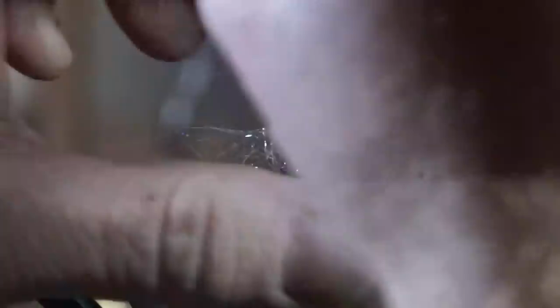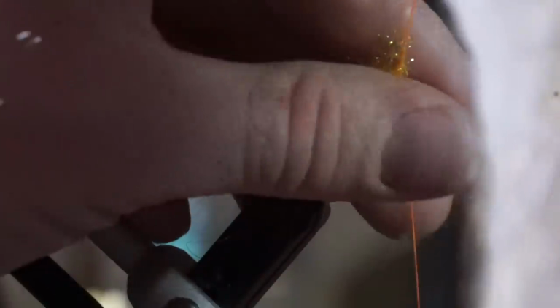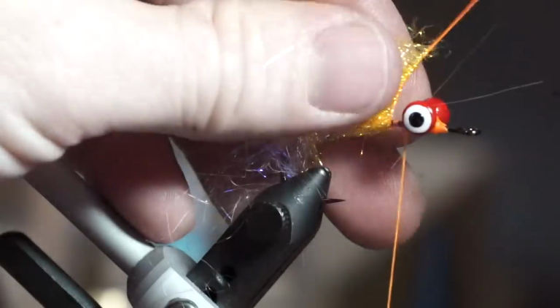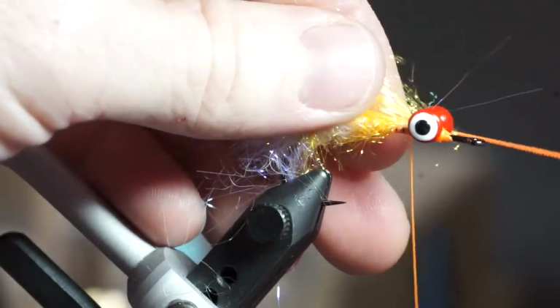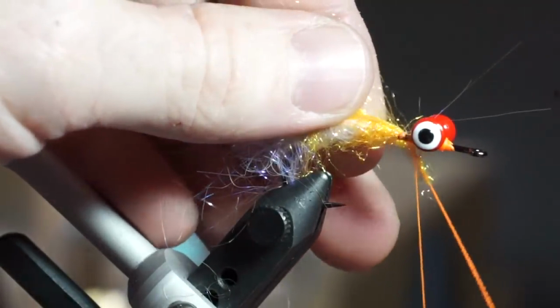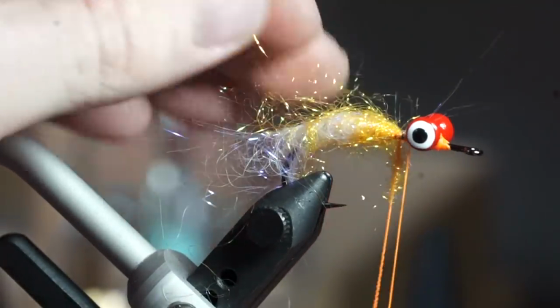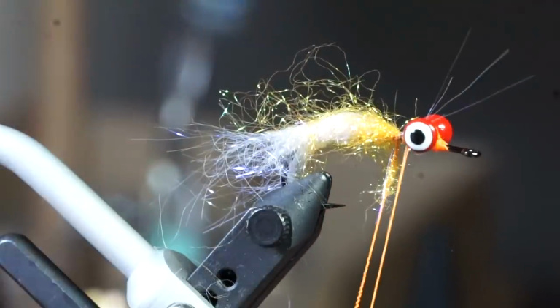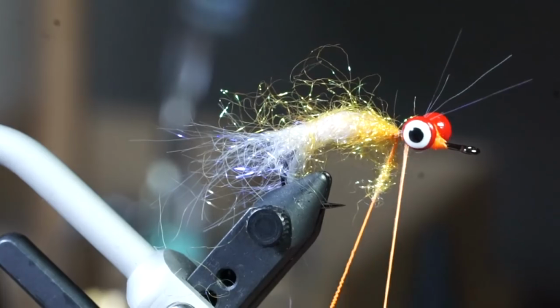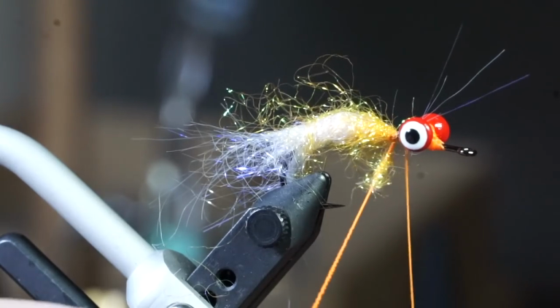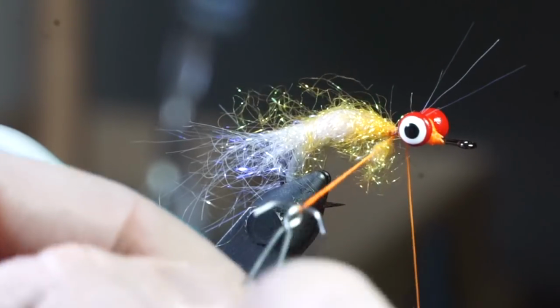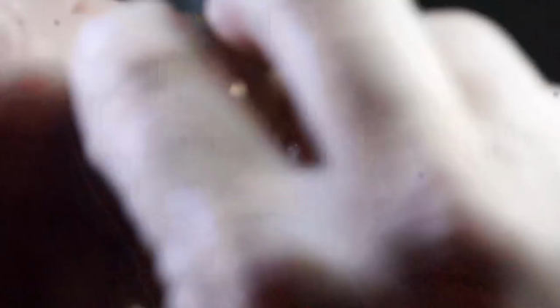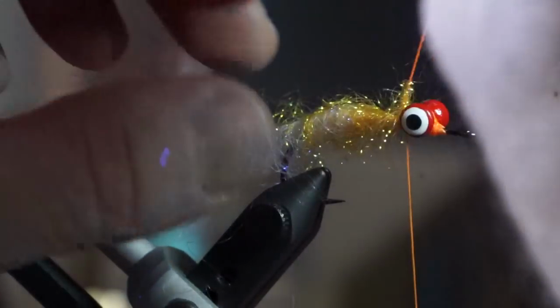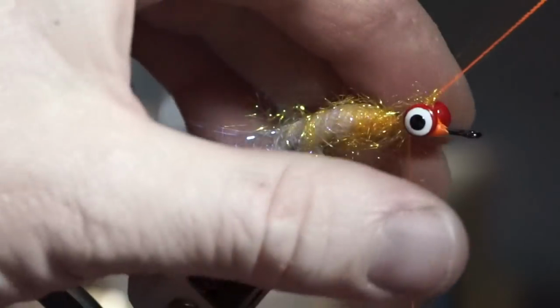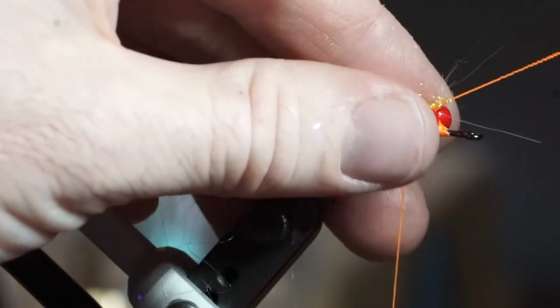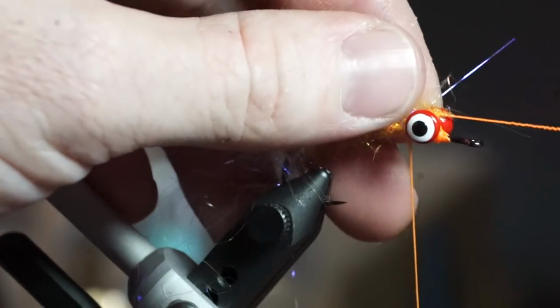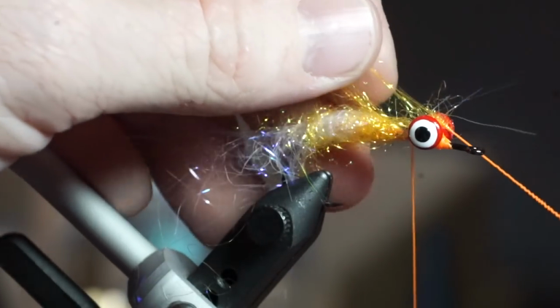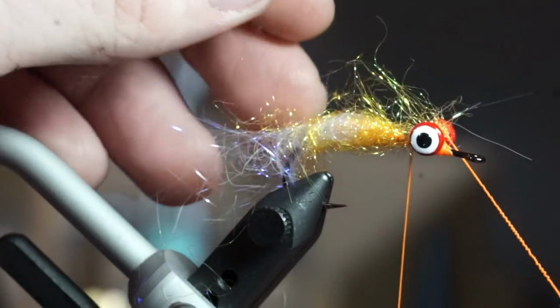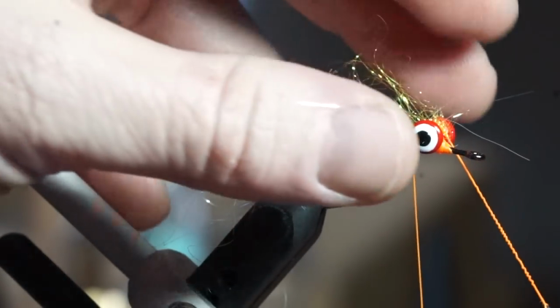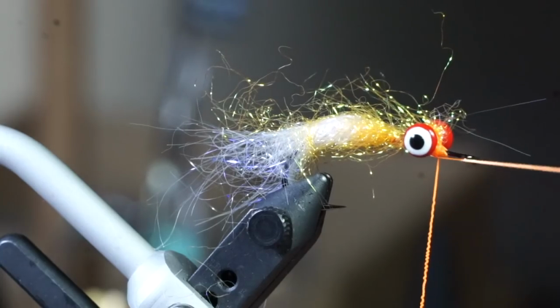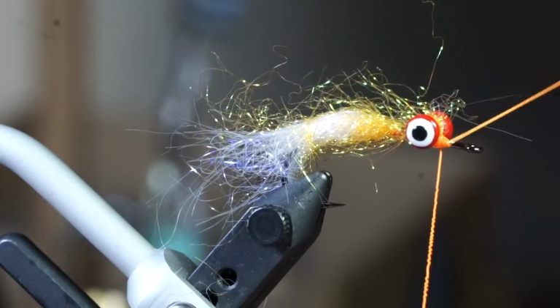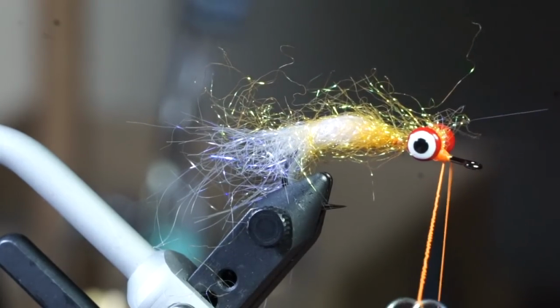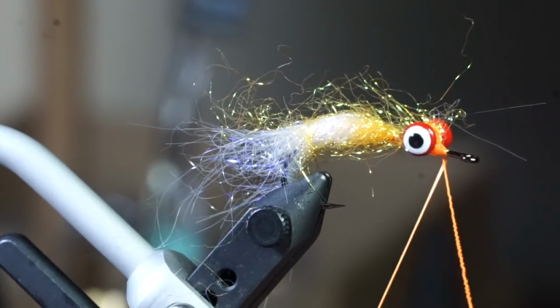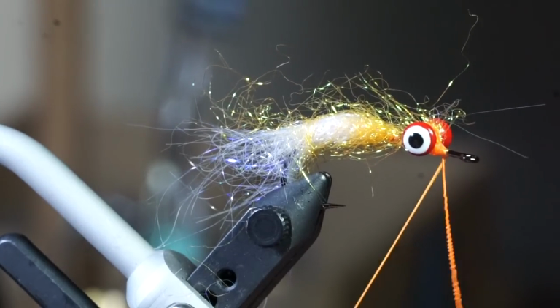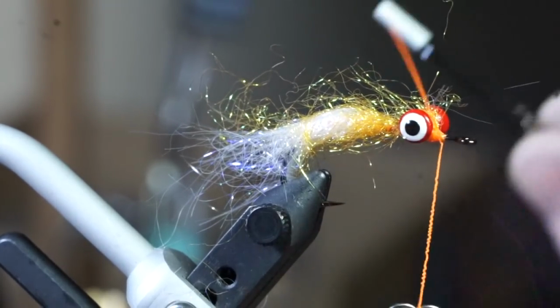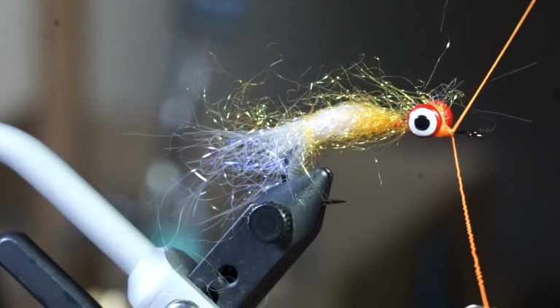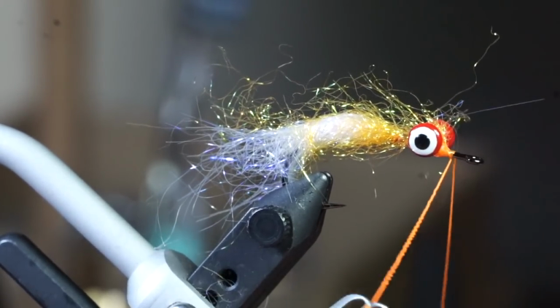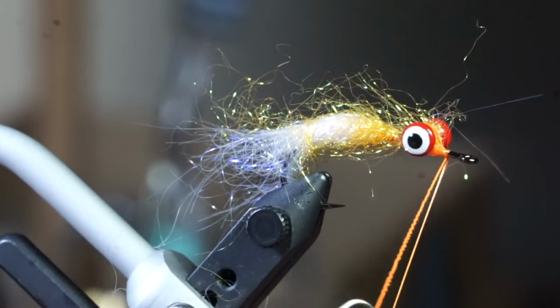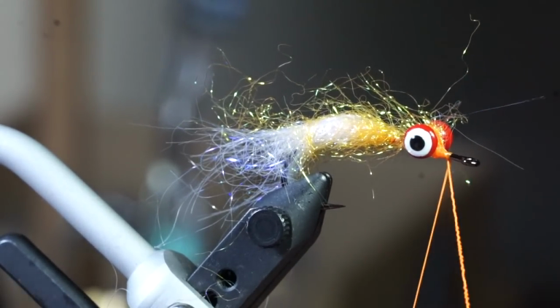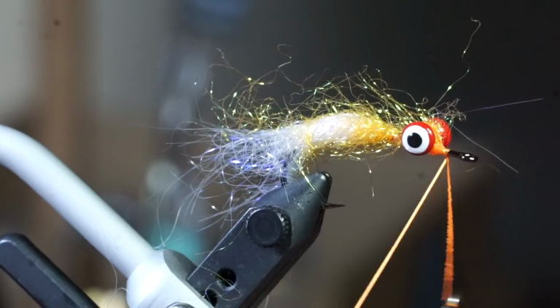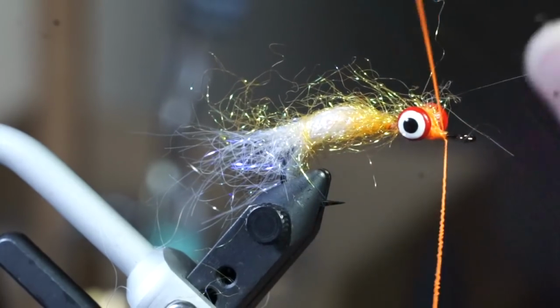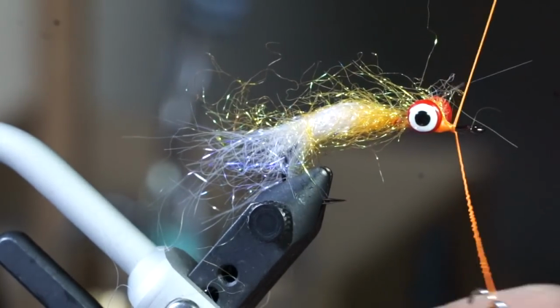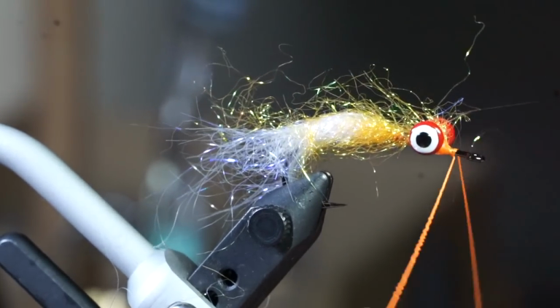If you can, make one wrap over the dumbbell eyes as well for a bushier belly. Then capture your loop in front of the eyes and trim off the waste.